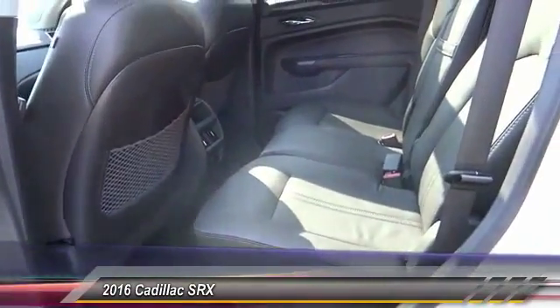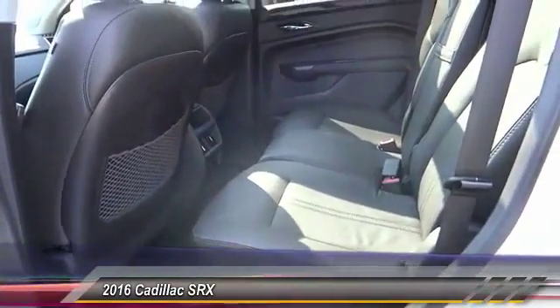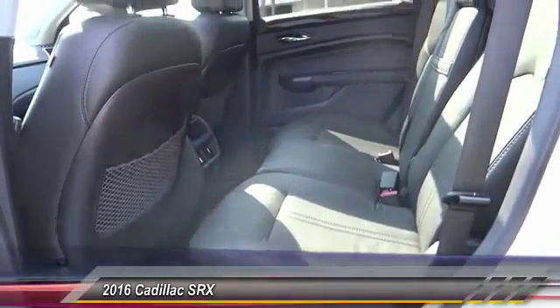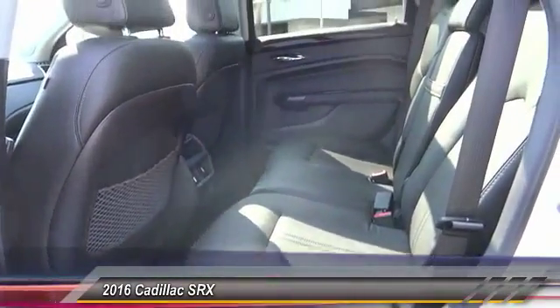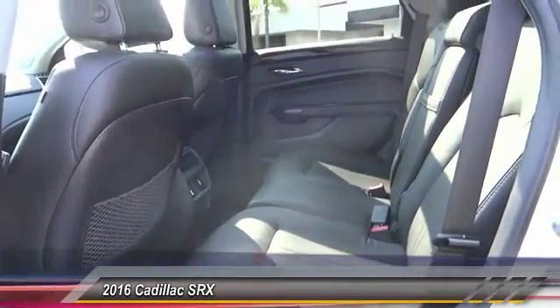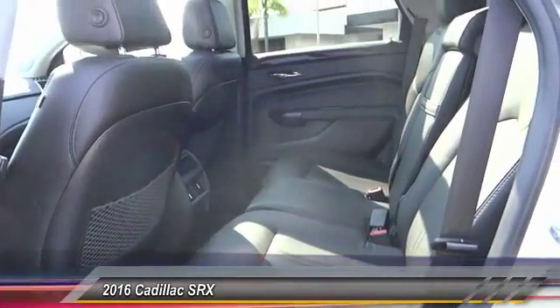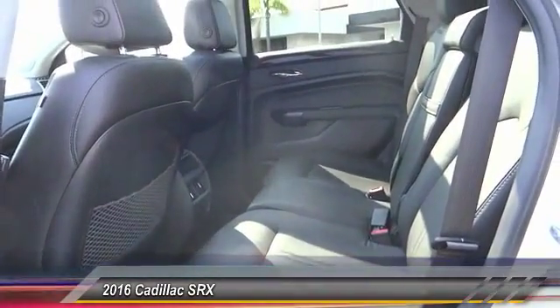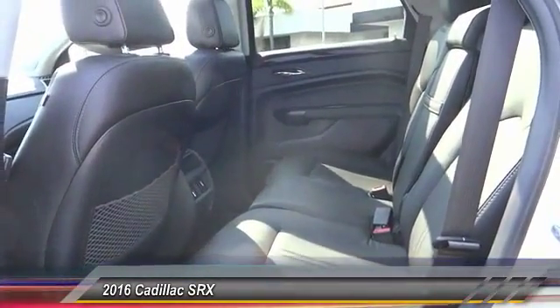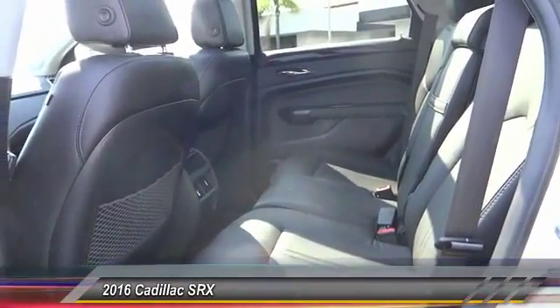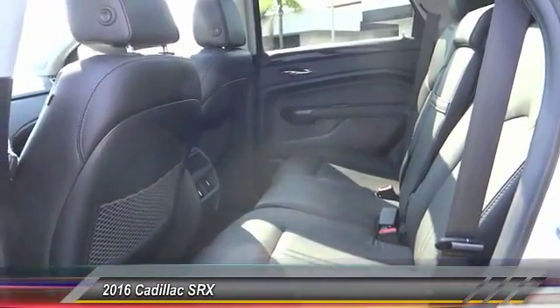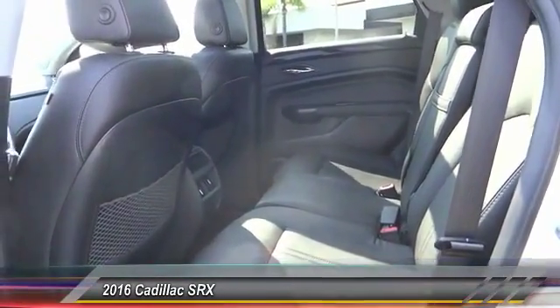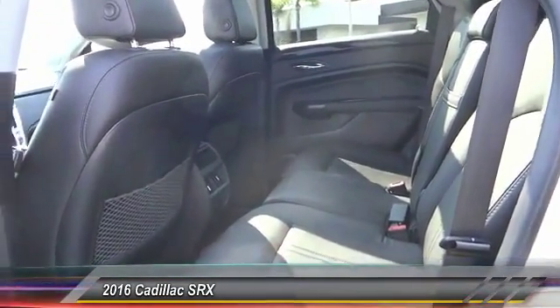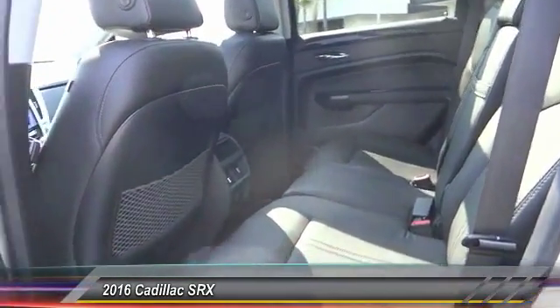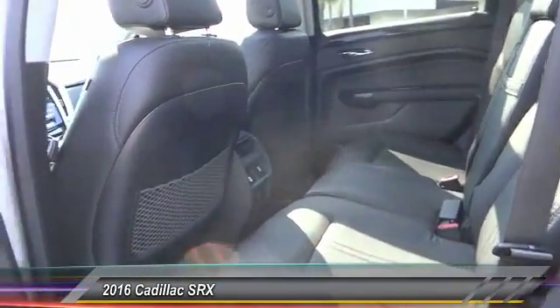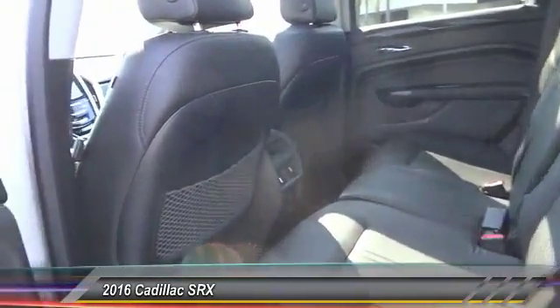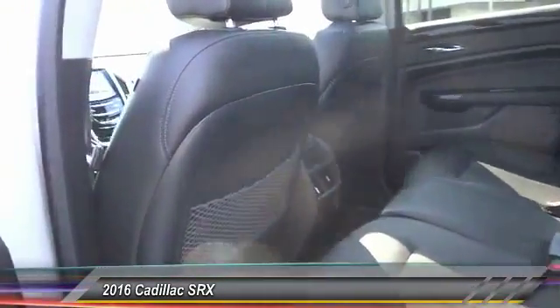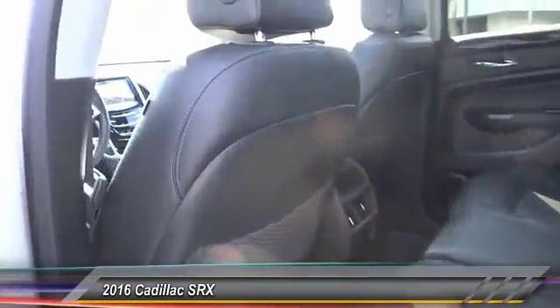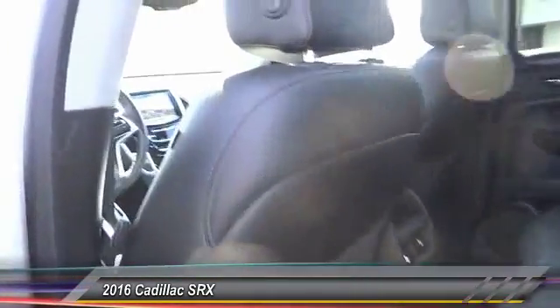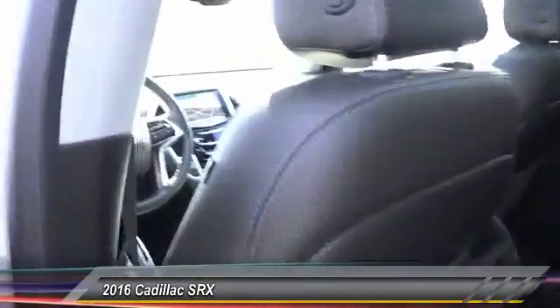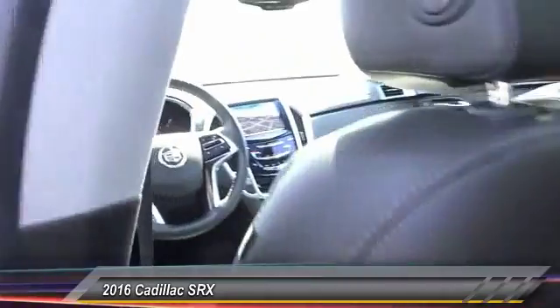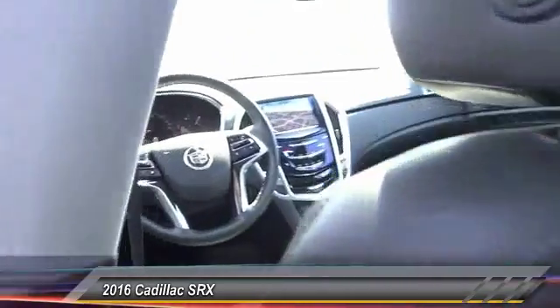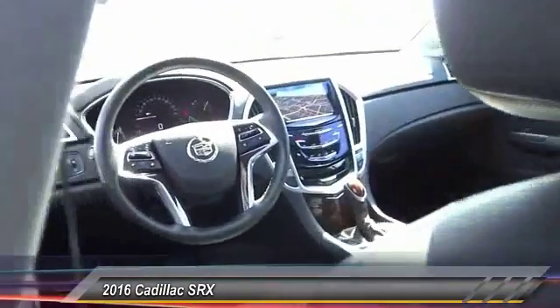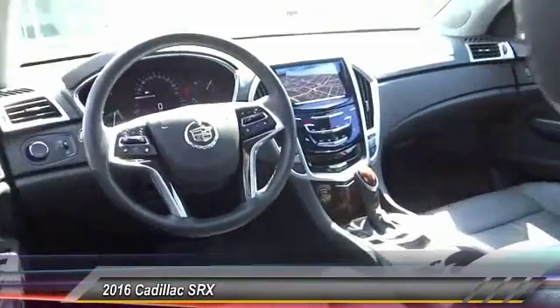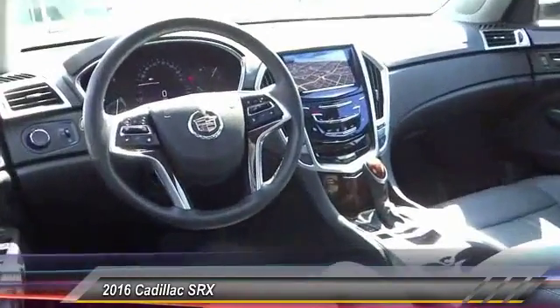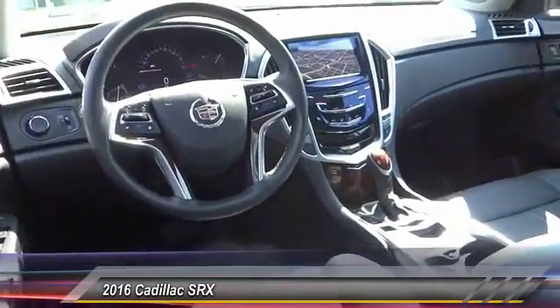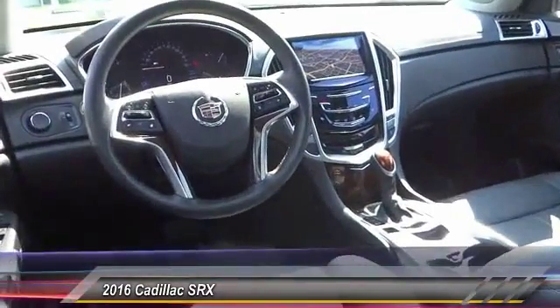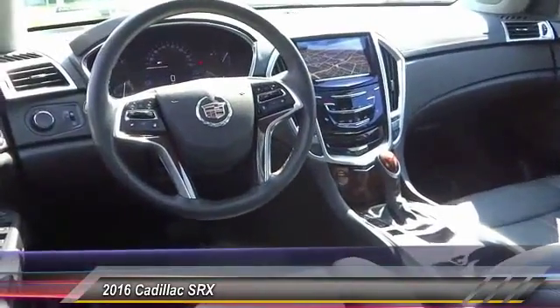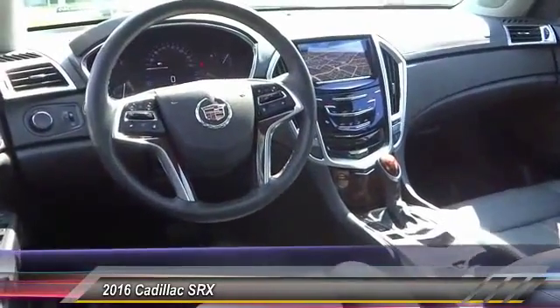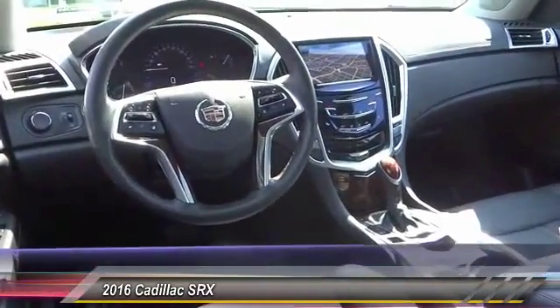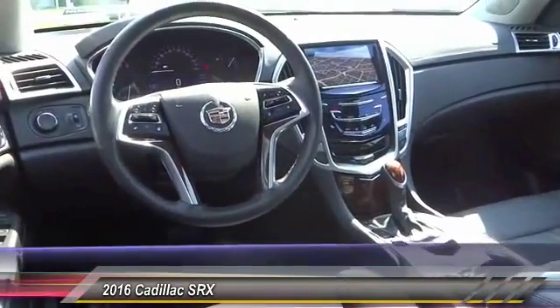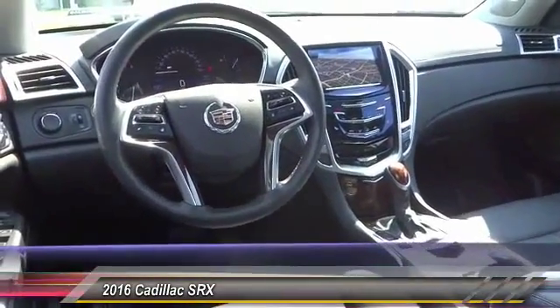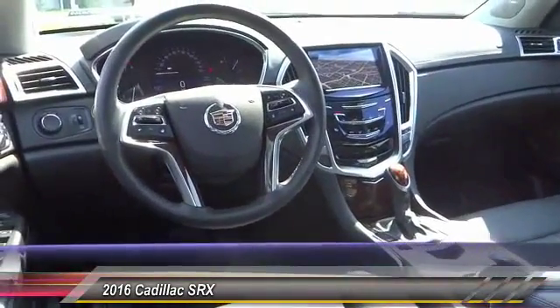Keyless entry, Bose sound system, backup camera, heated seats, steering wheel audio controls.